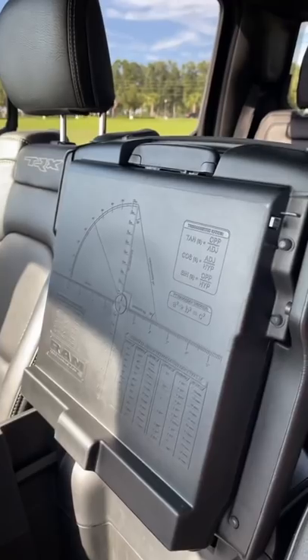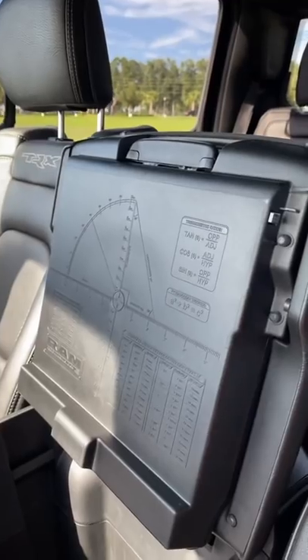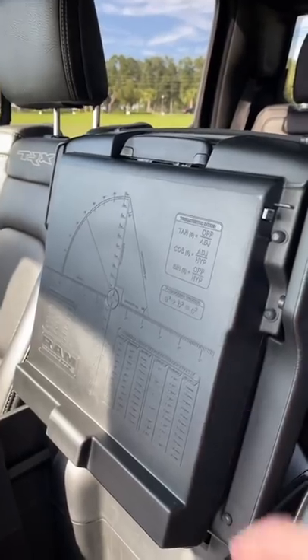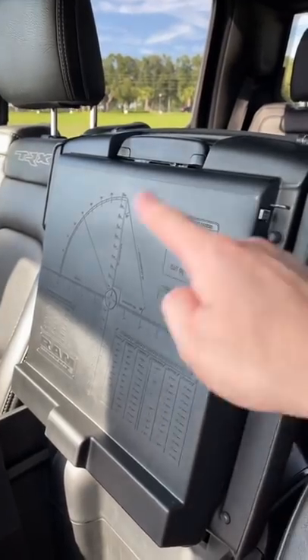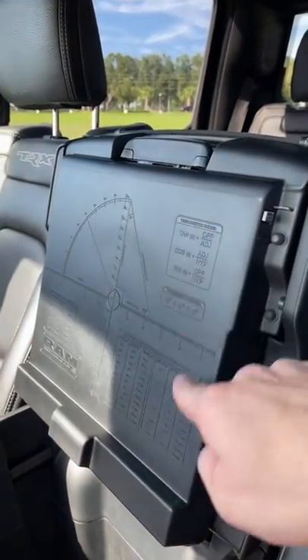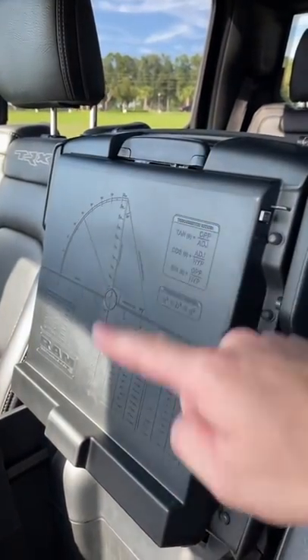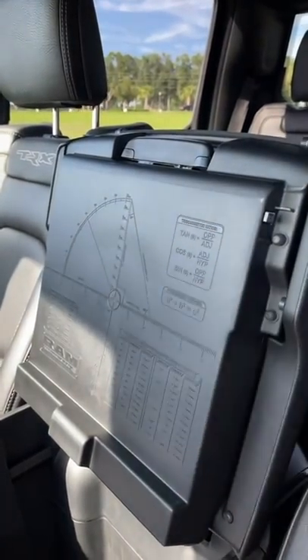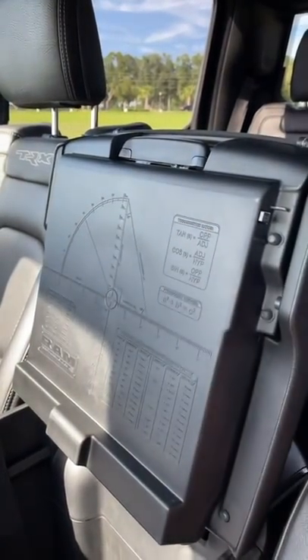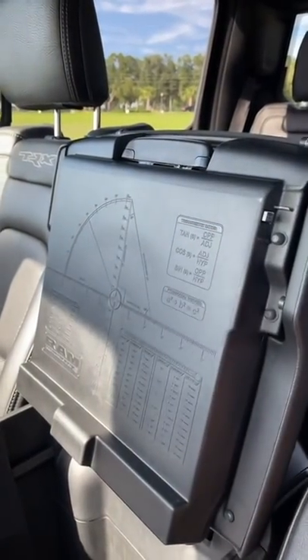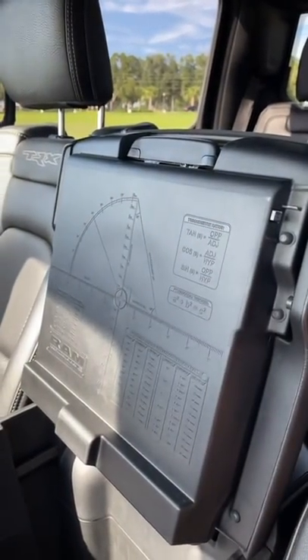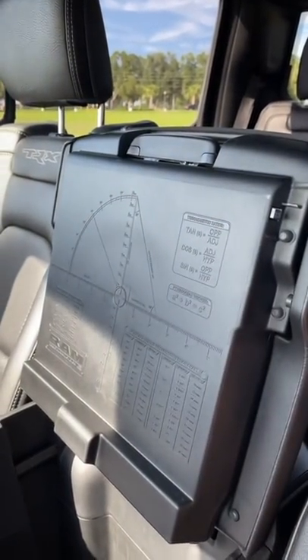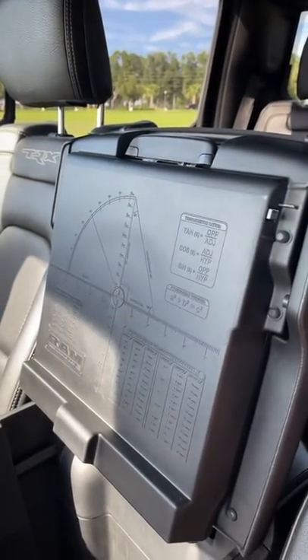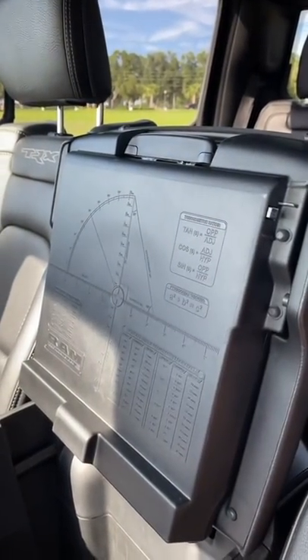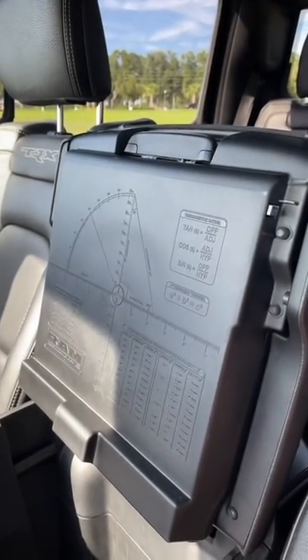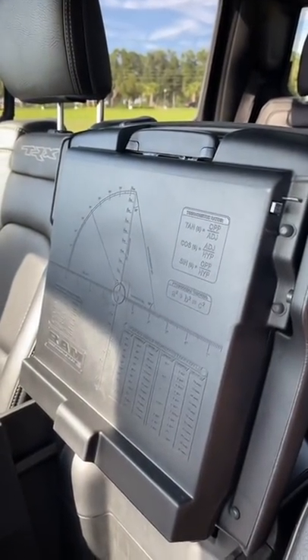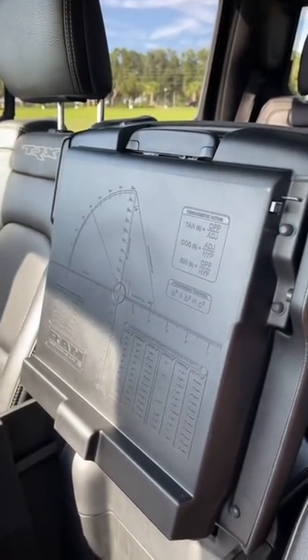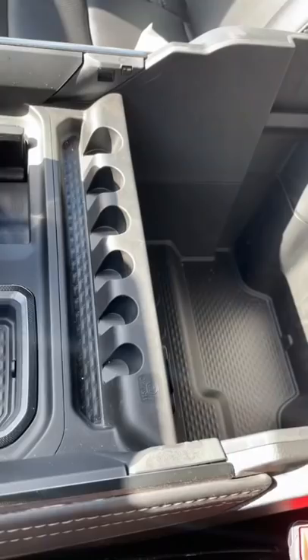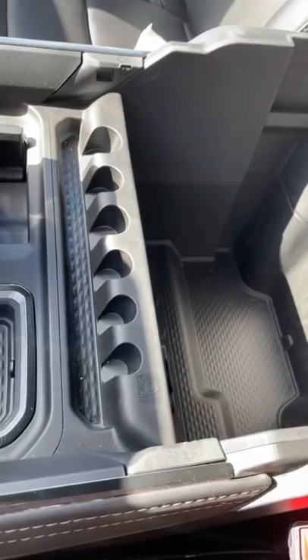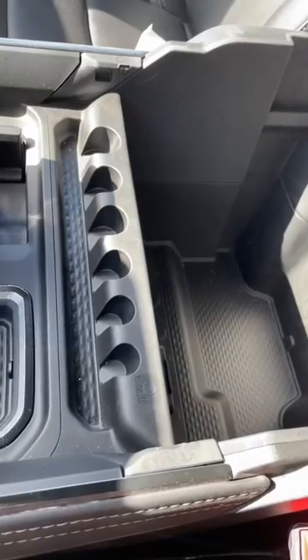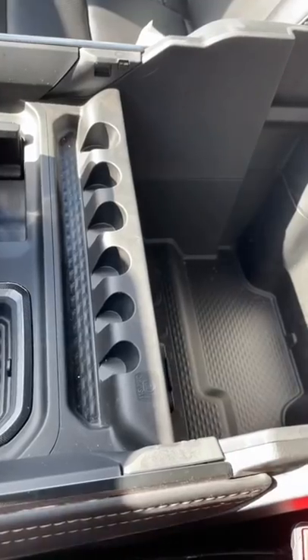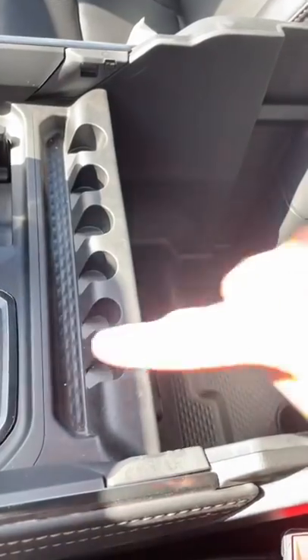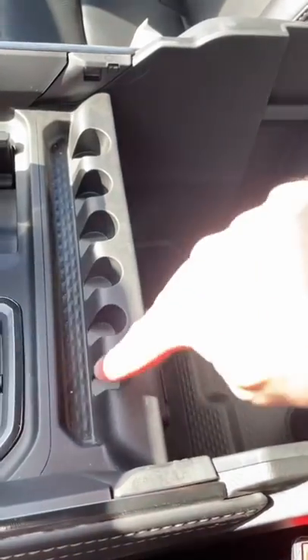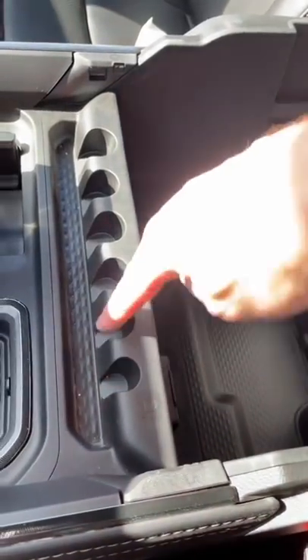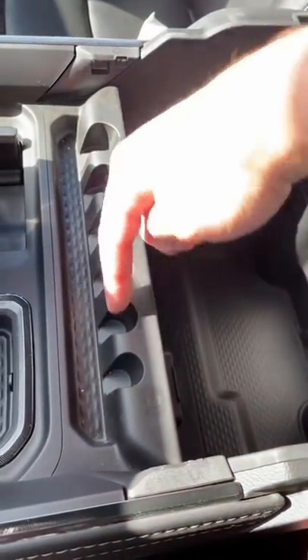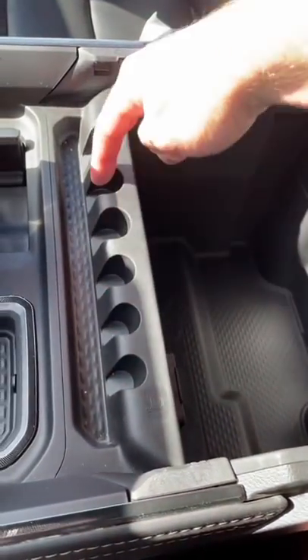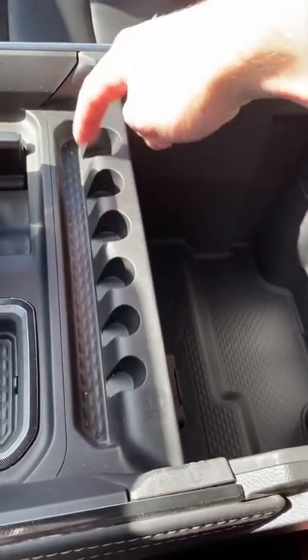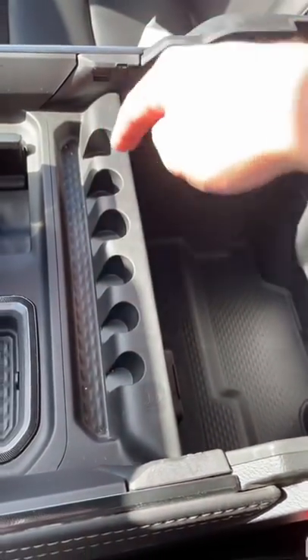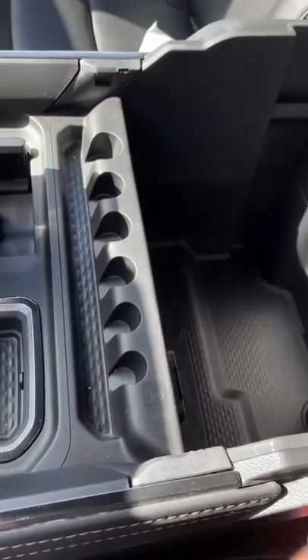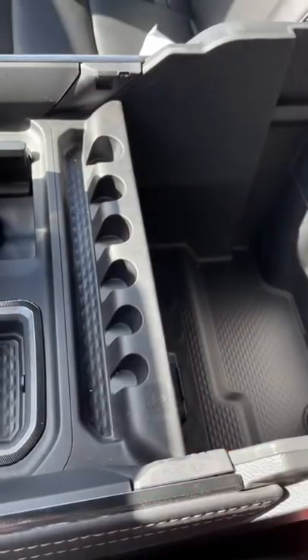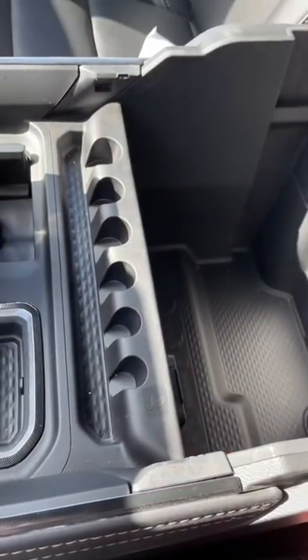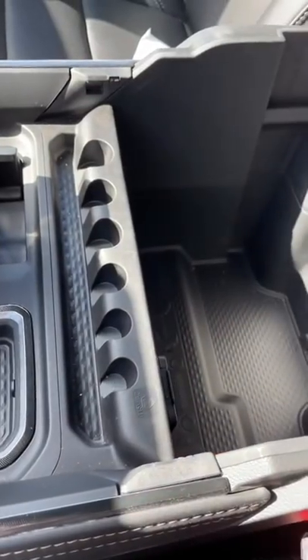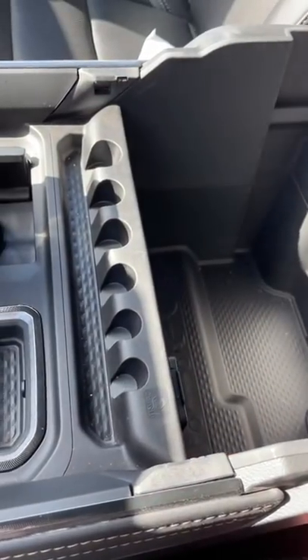They've also put some cool math equations here on the armrest, and you get a coin holder. How useful.